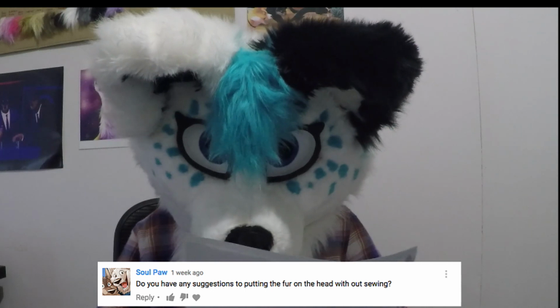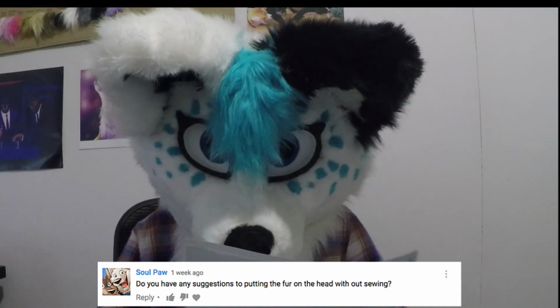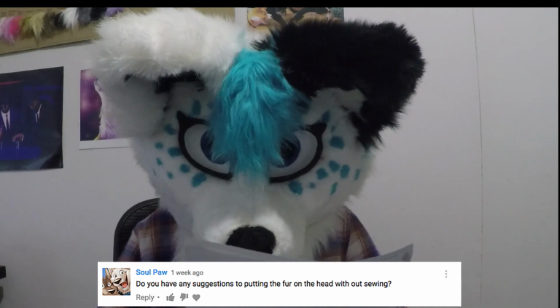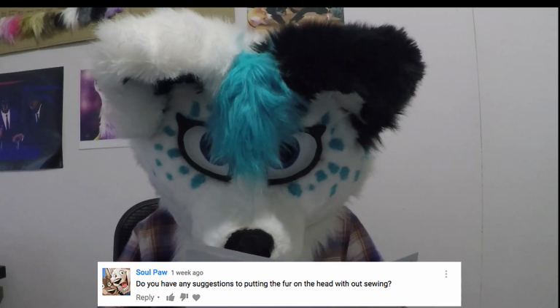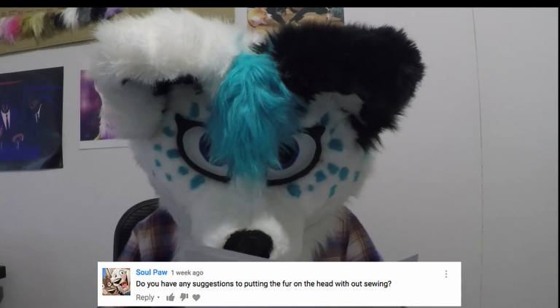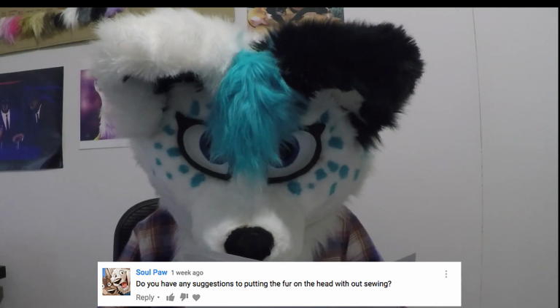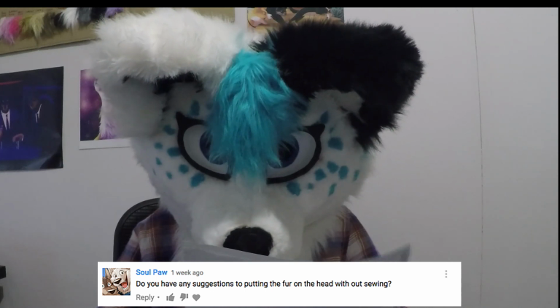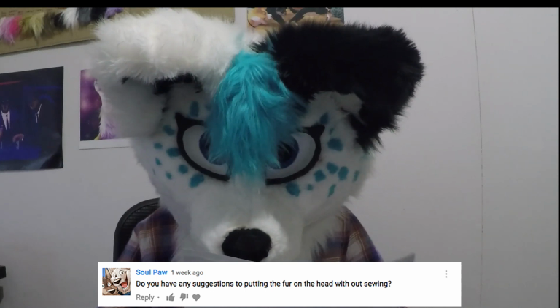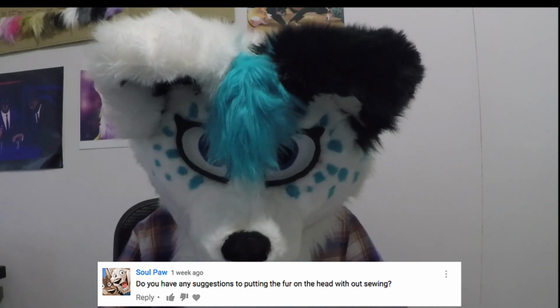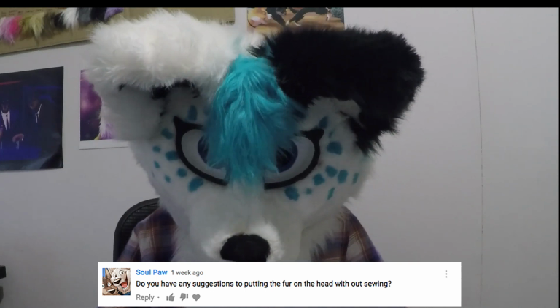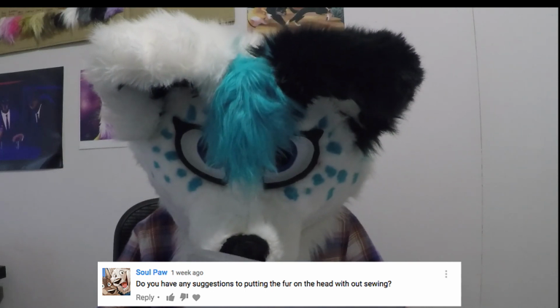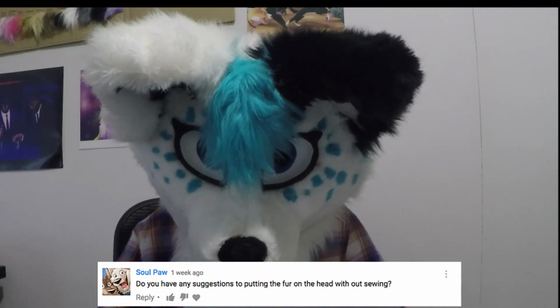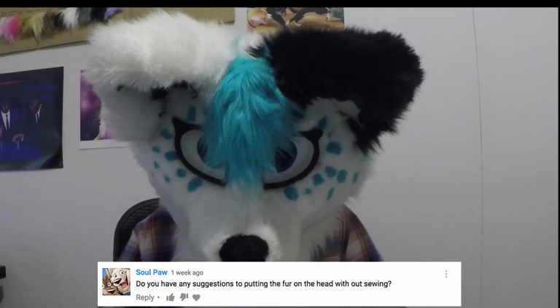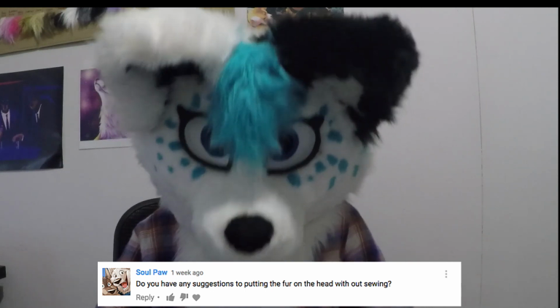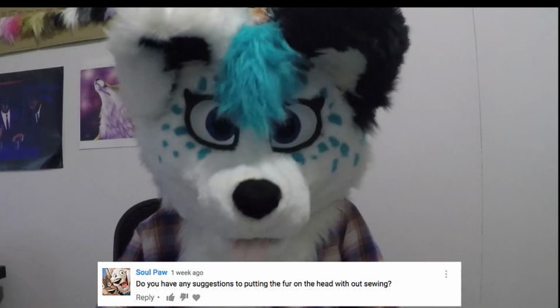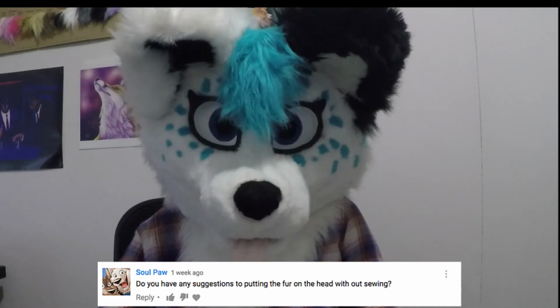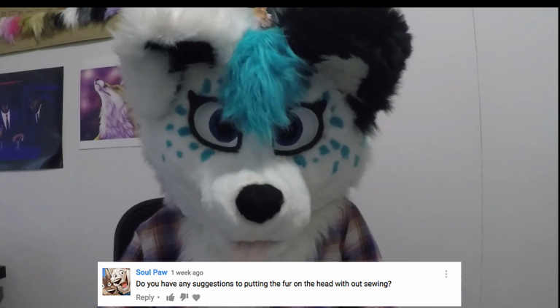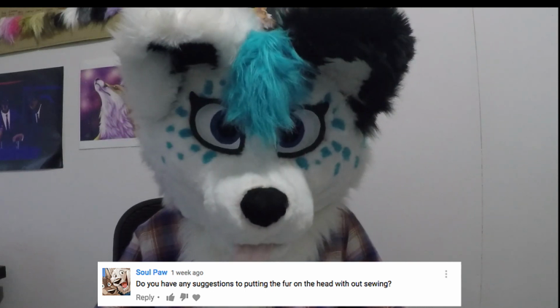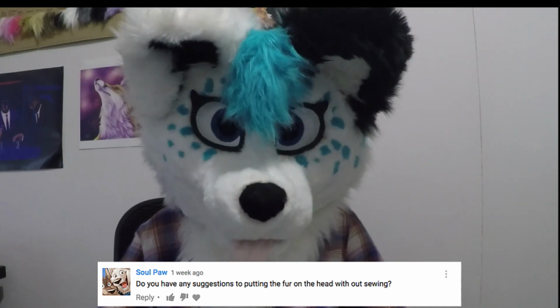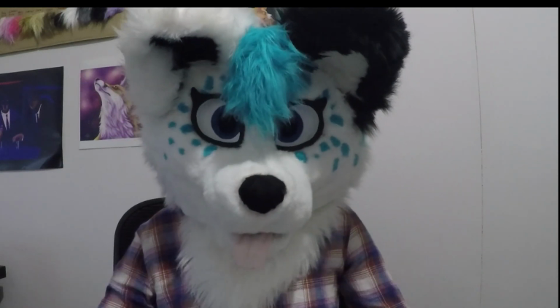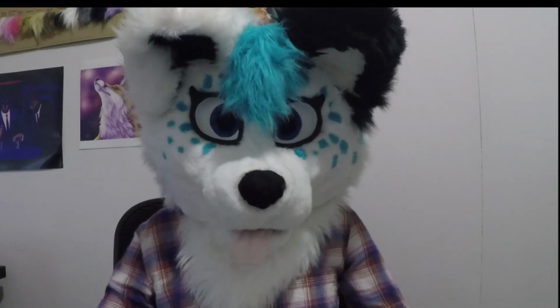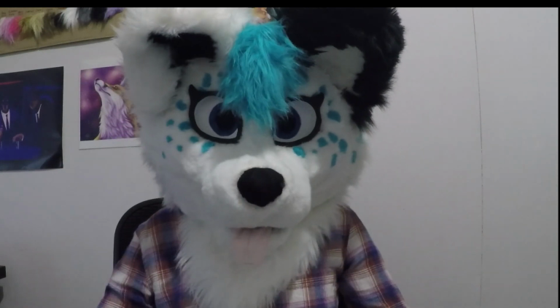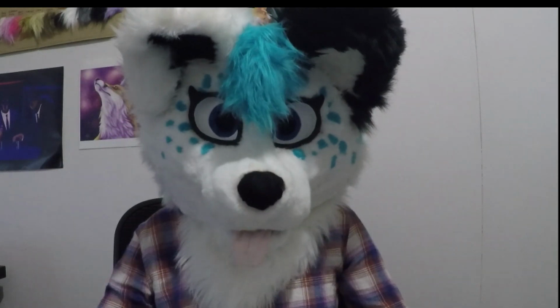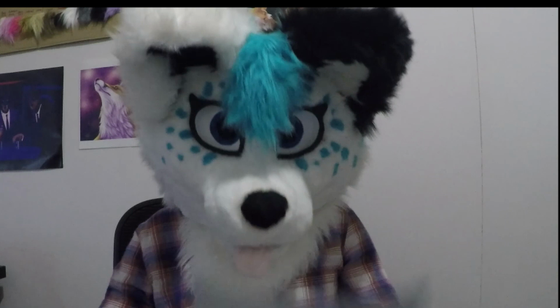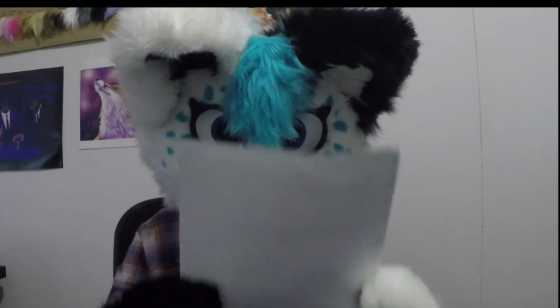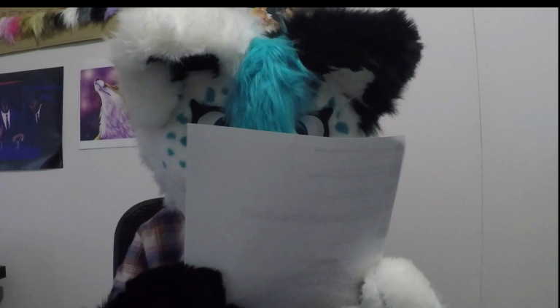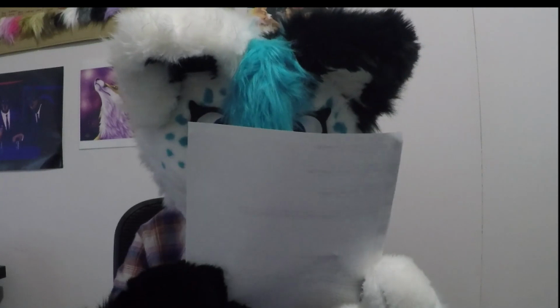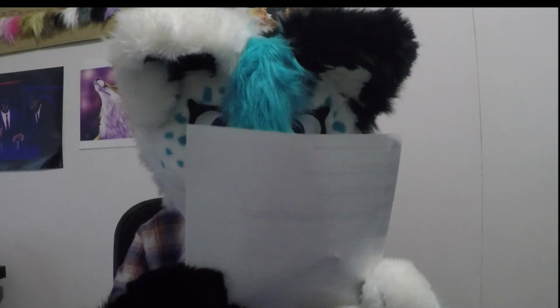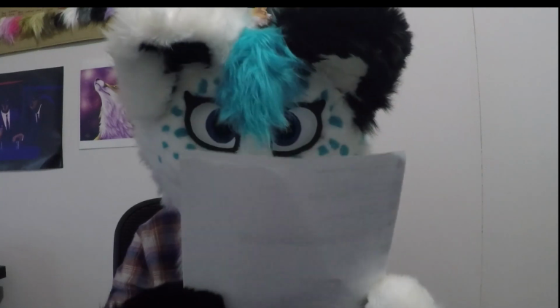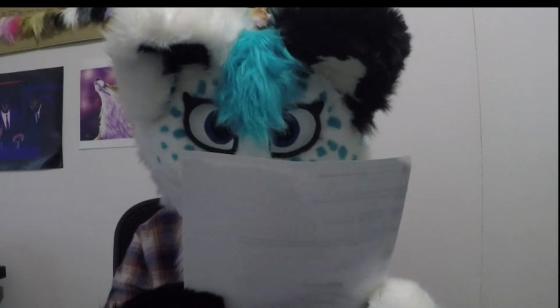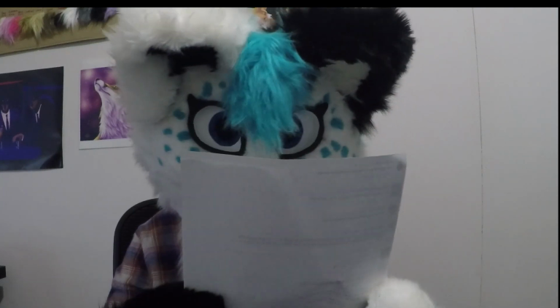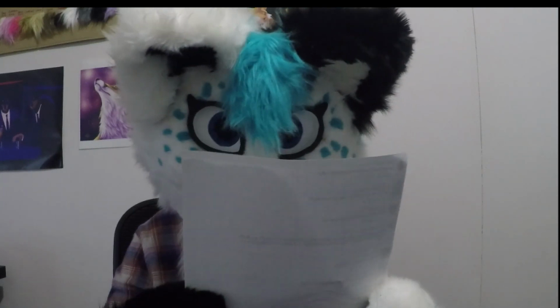'Do you have any suggestions for putting the fur on the head without sewing?' Don't. Next question.